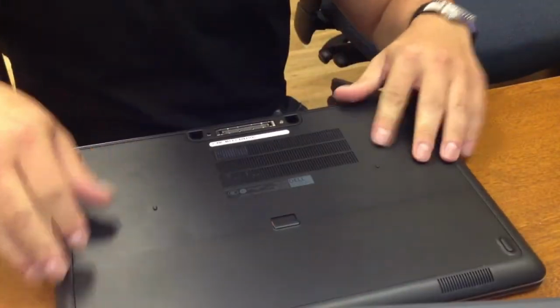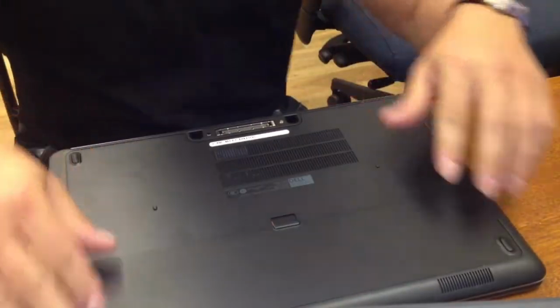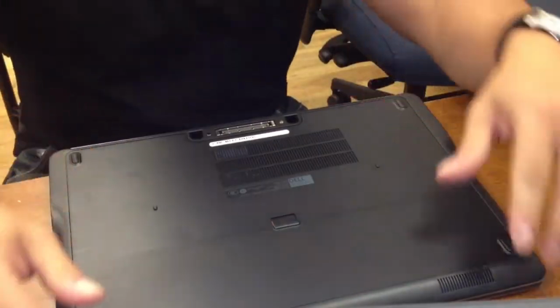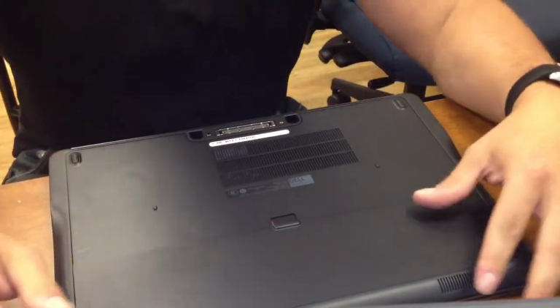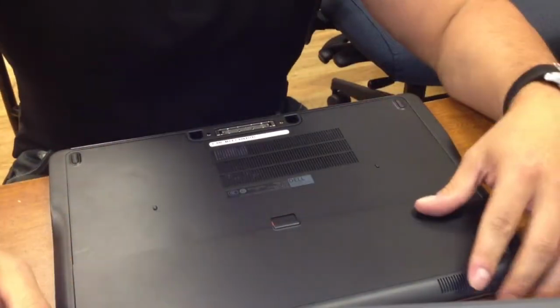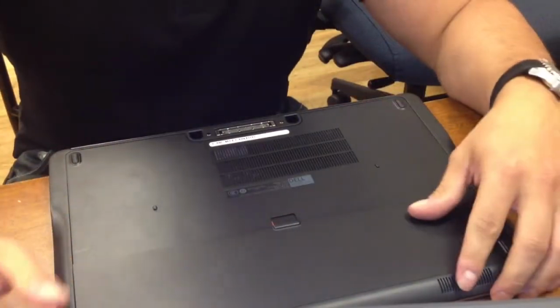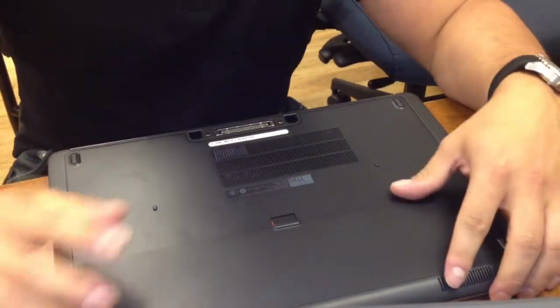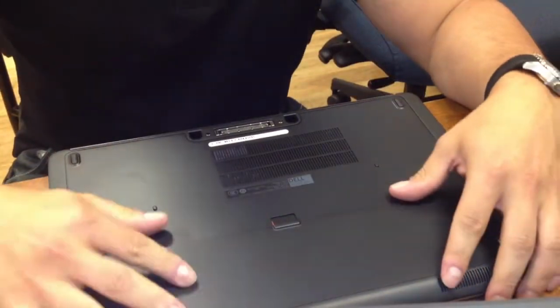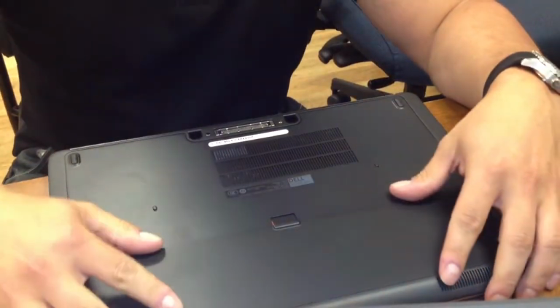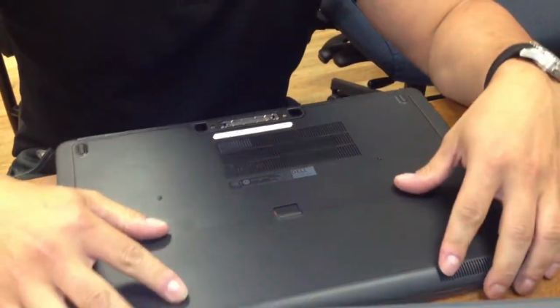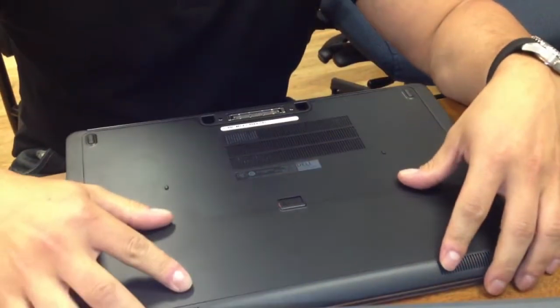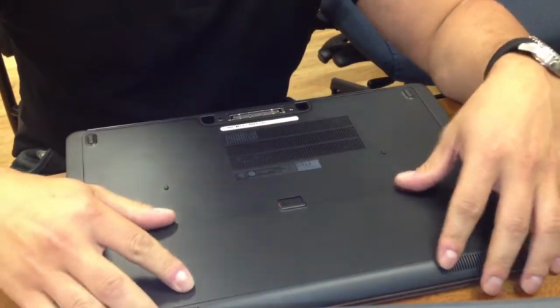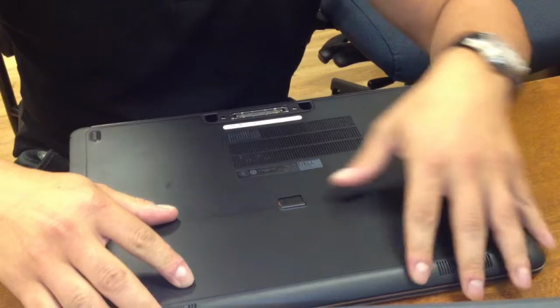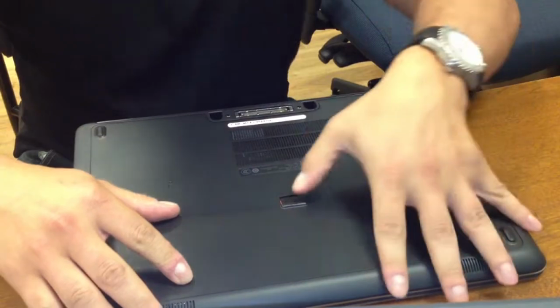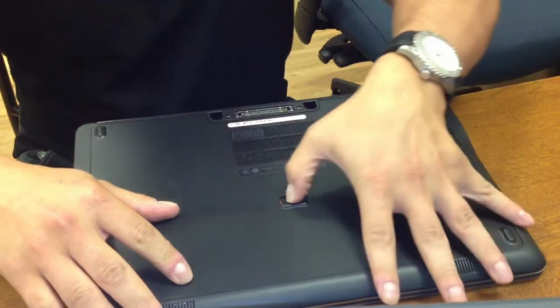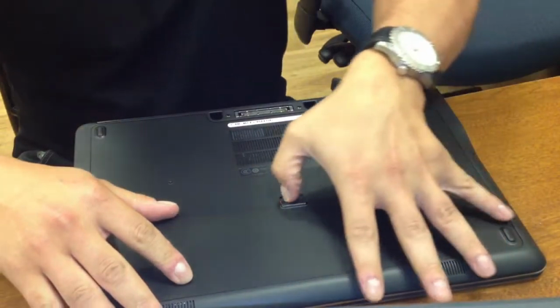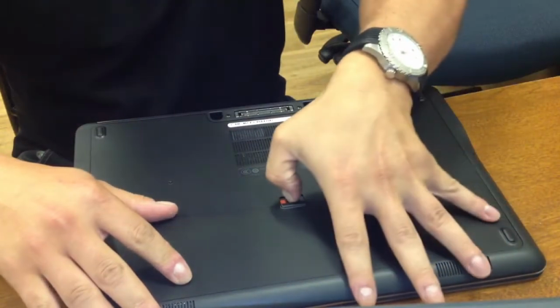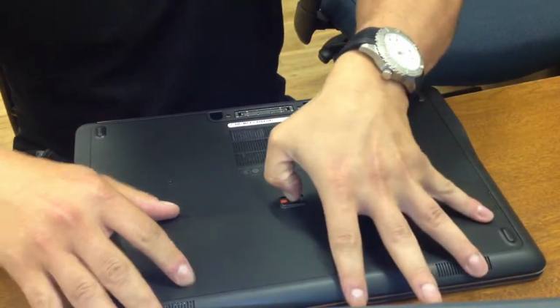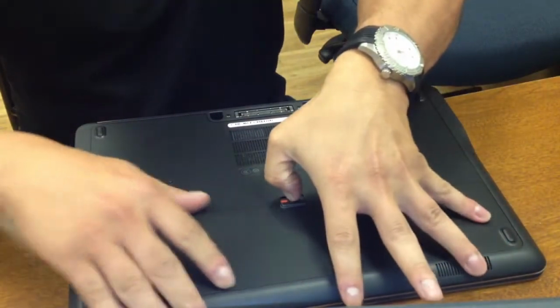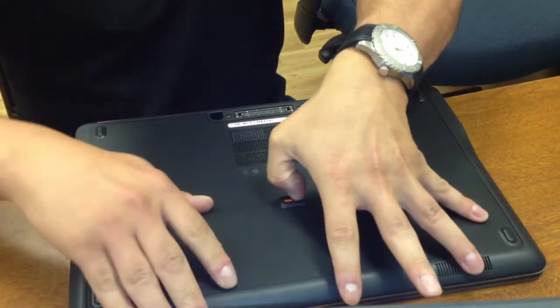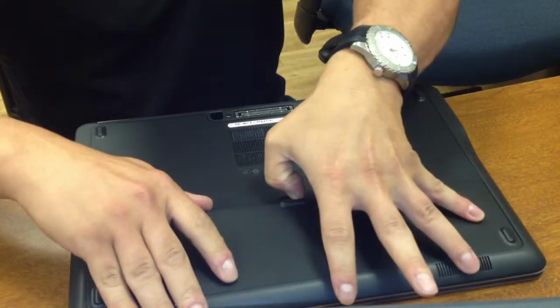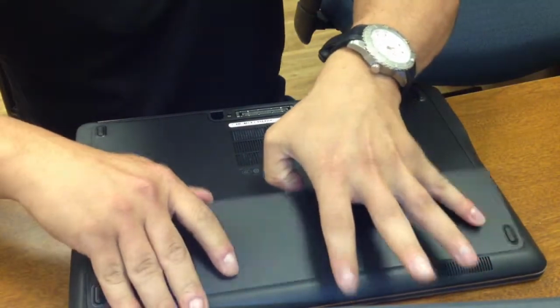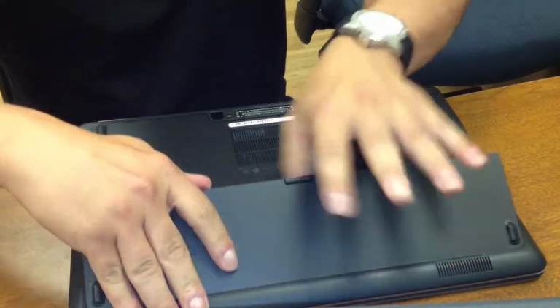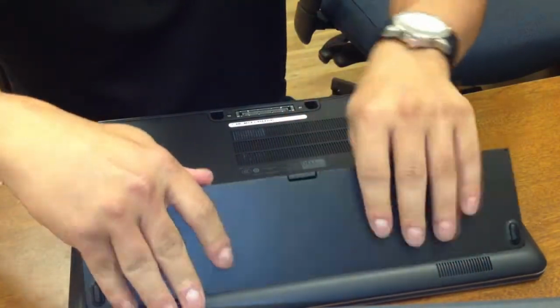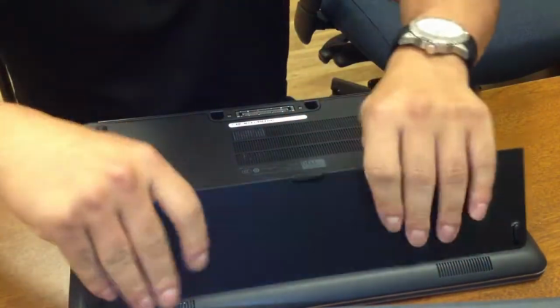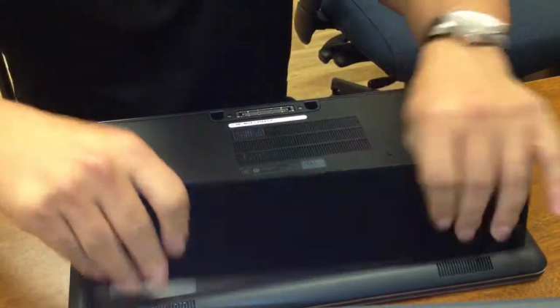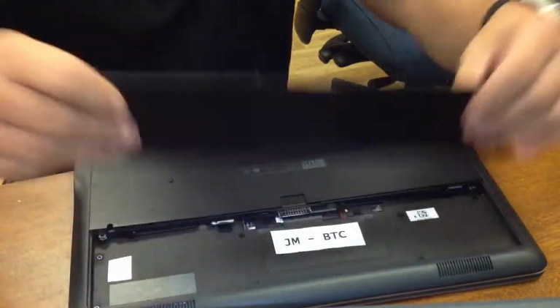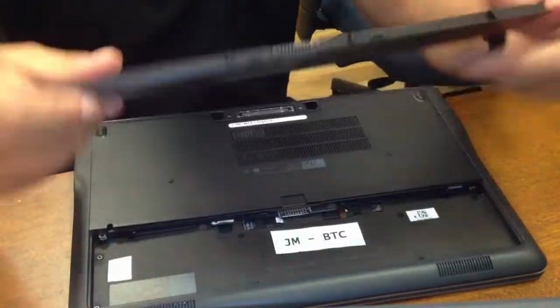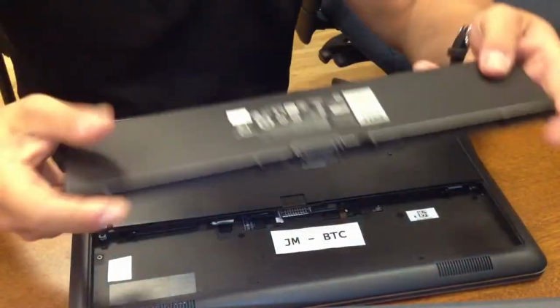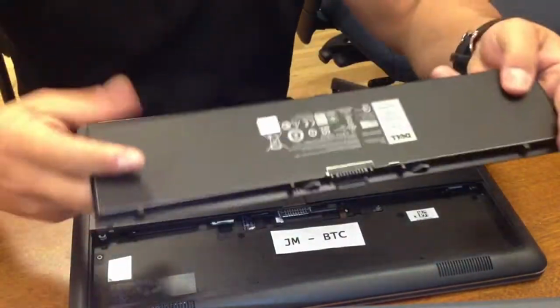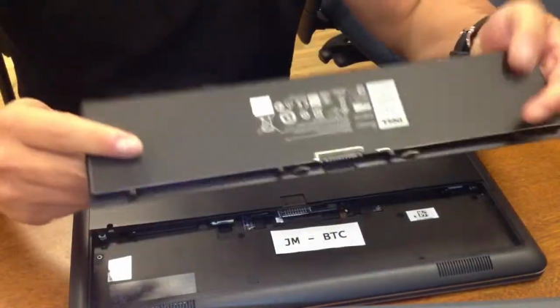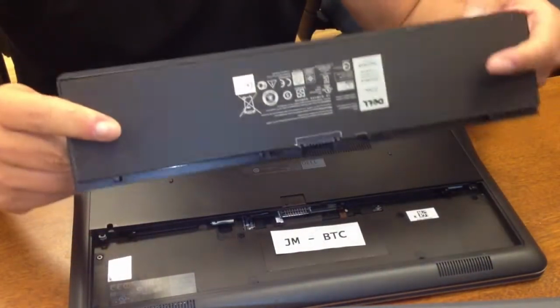First, we're going to unlock the battery and pop that out.